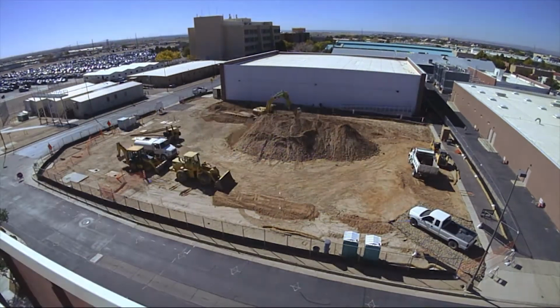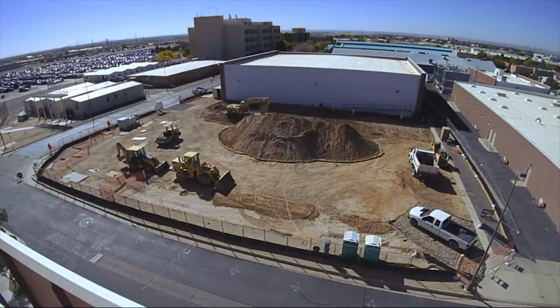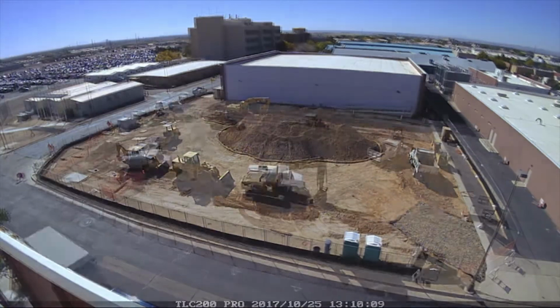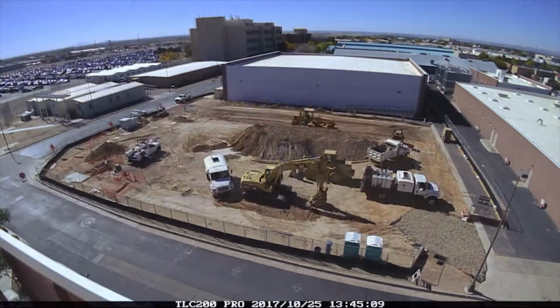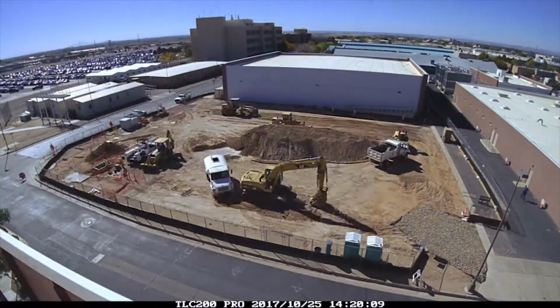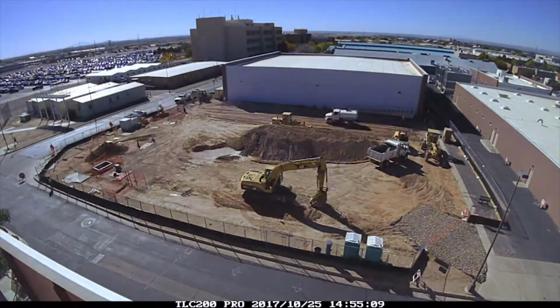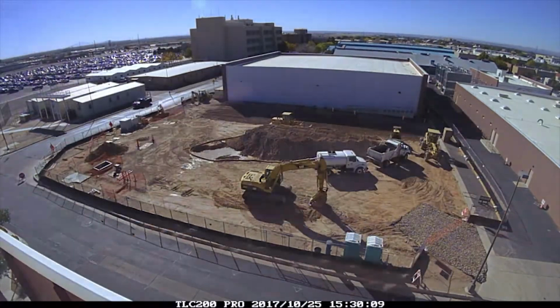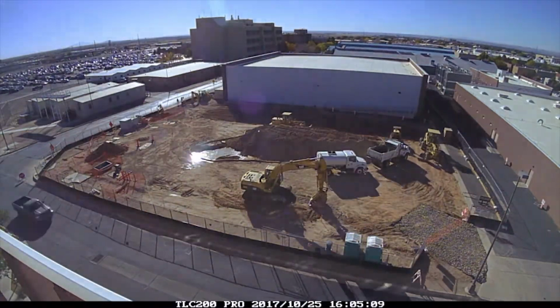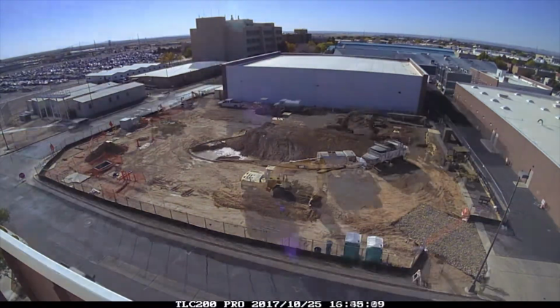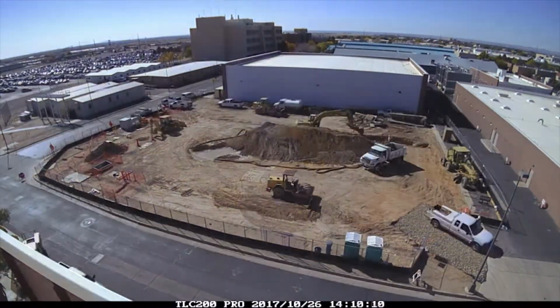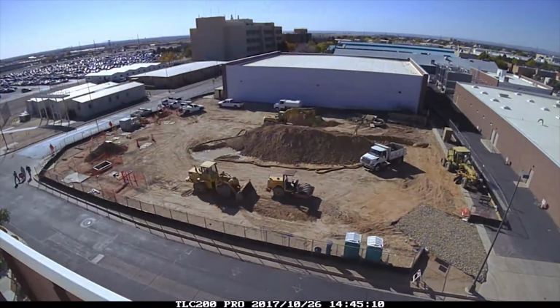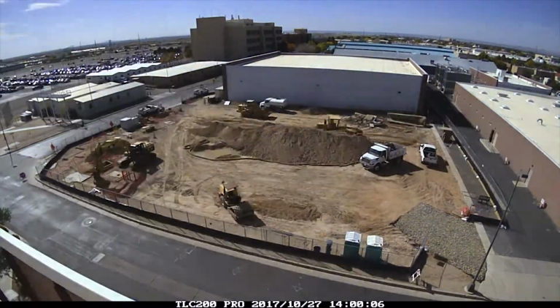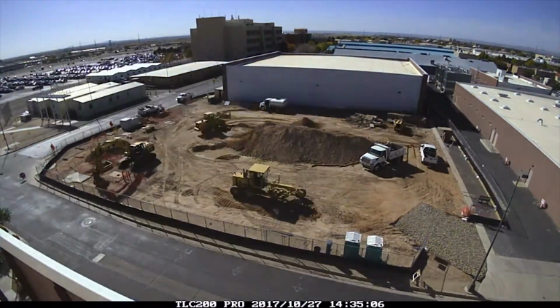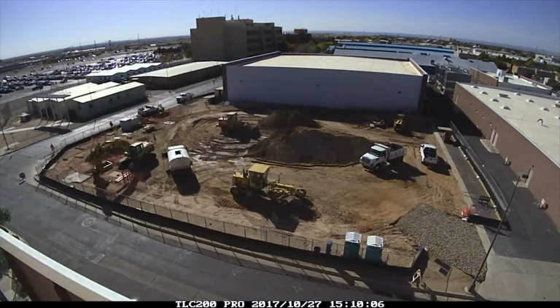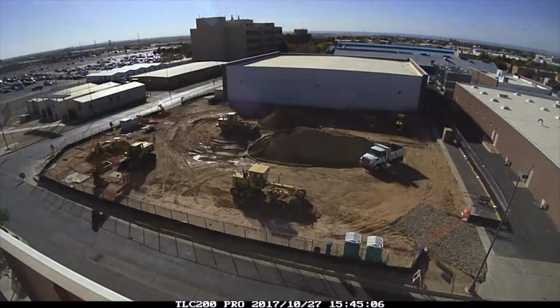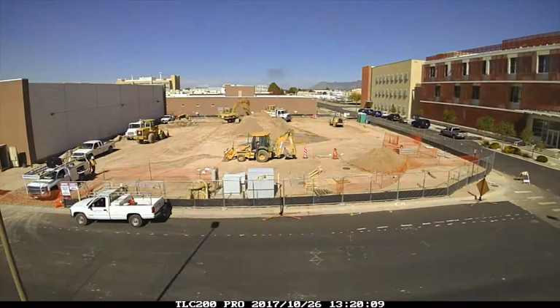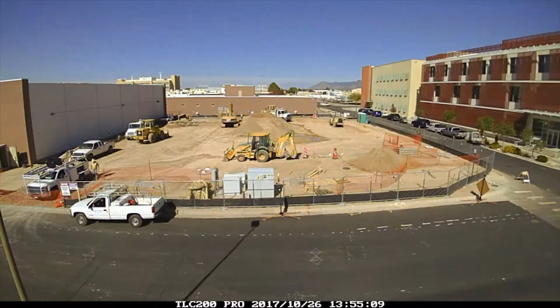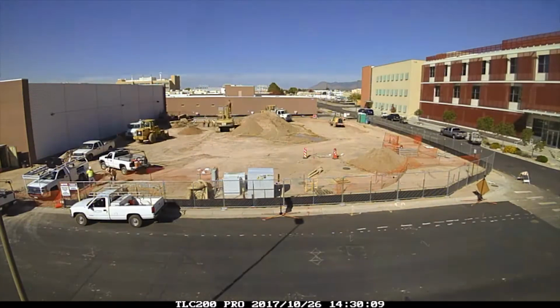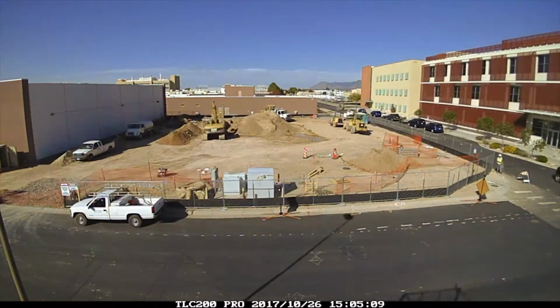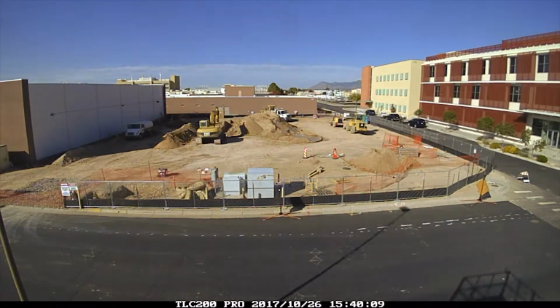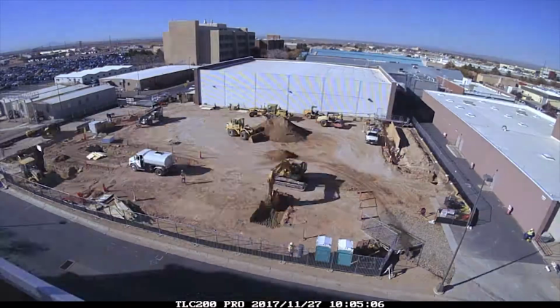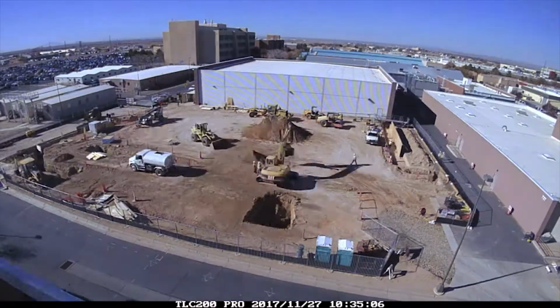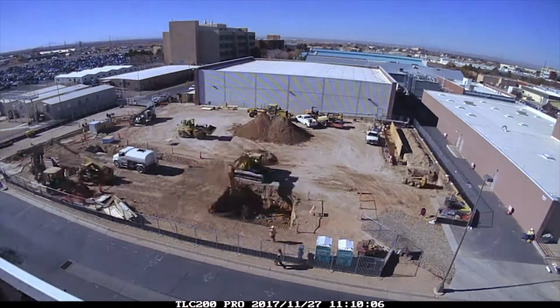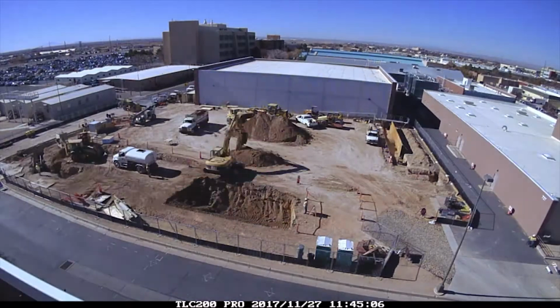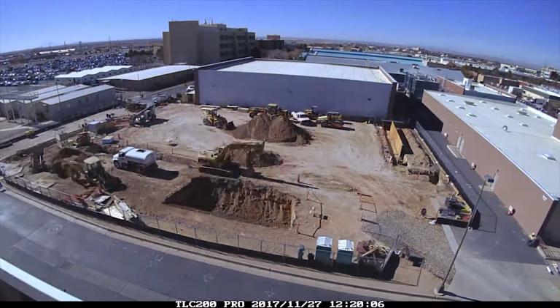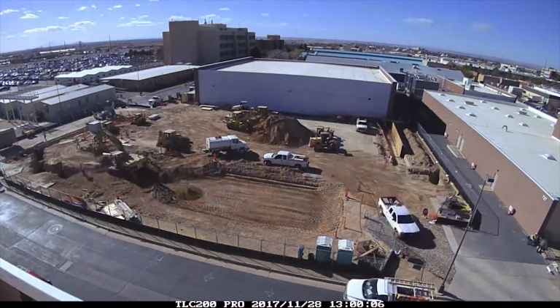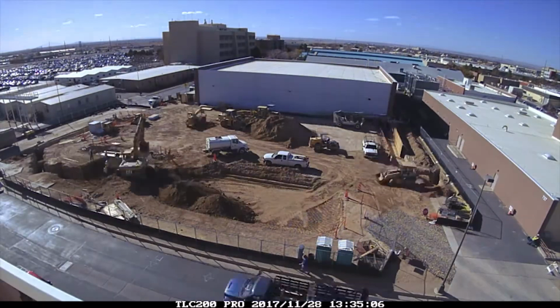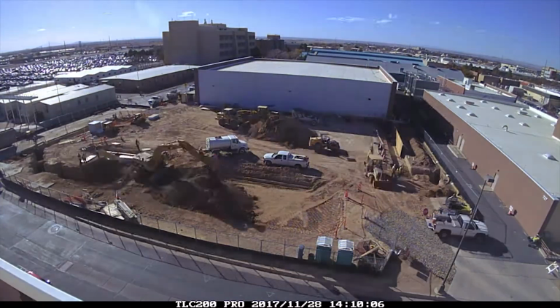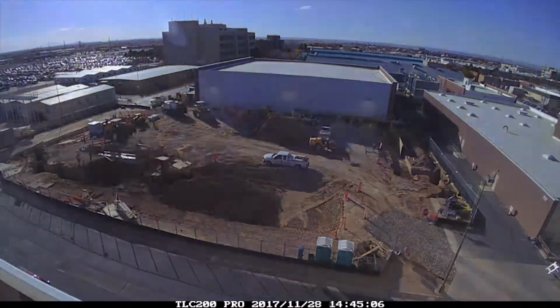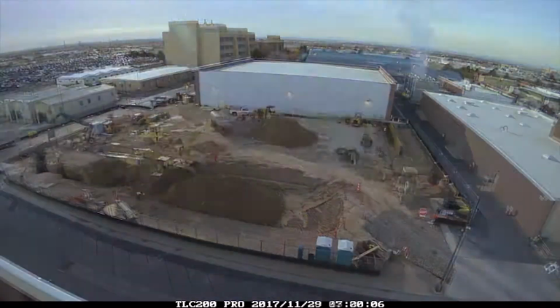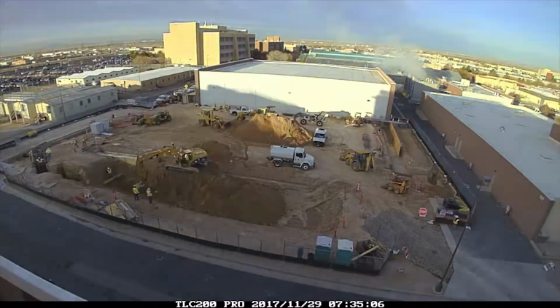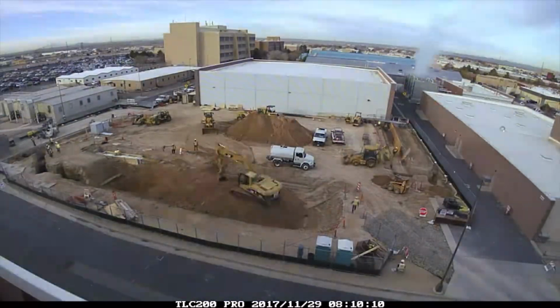In October of 2017, Sandia broke ground for a new computer center dedicated to high-performance computing.